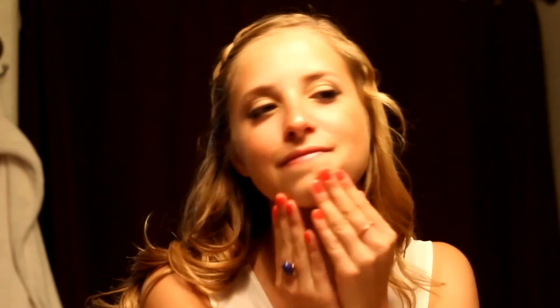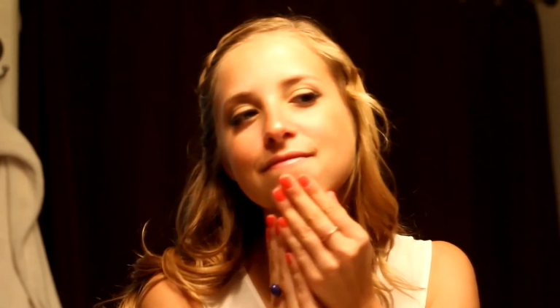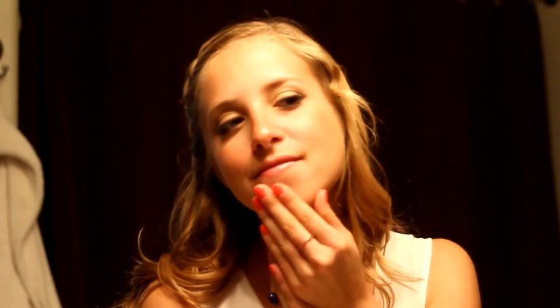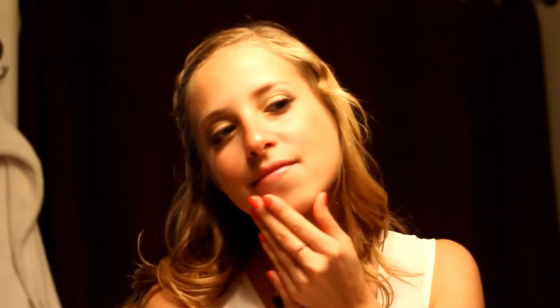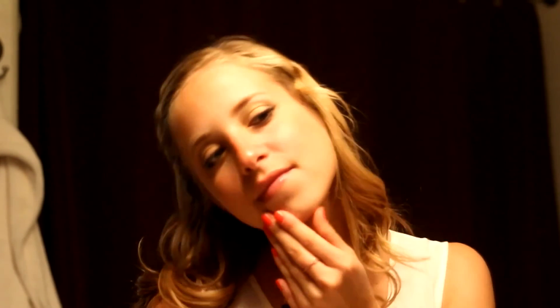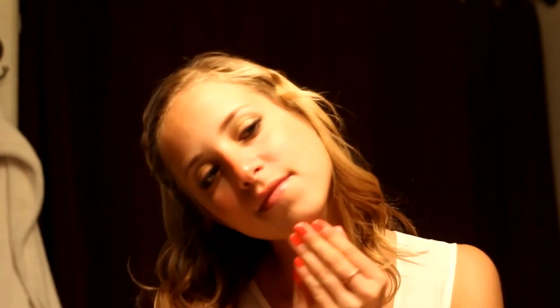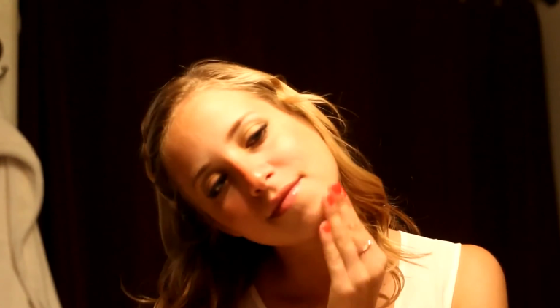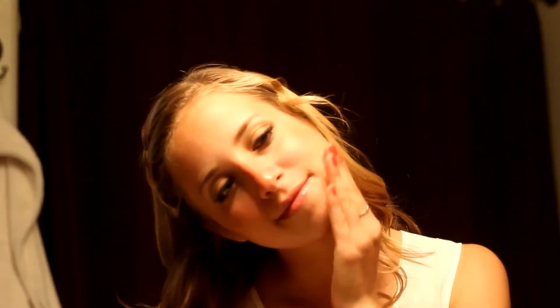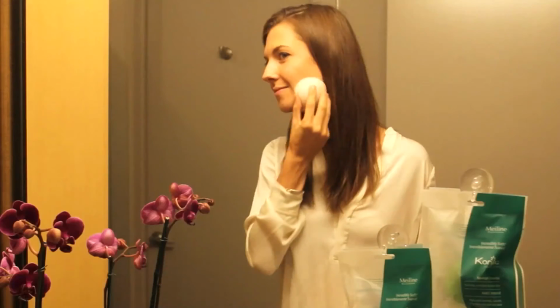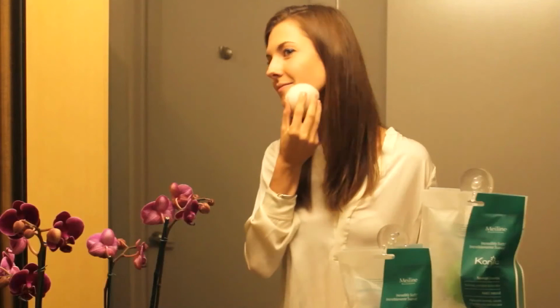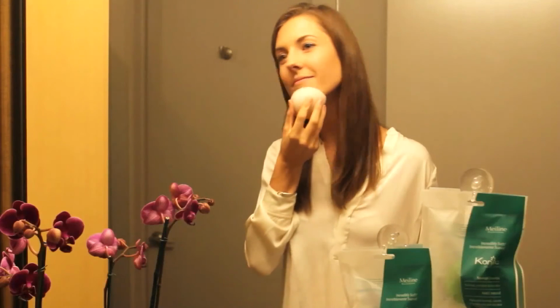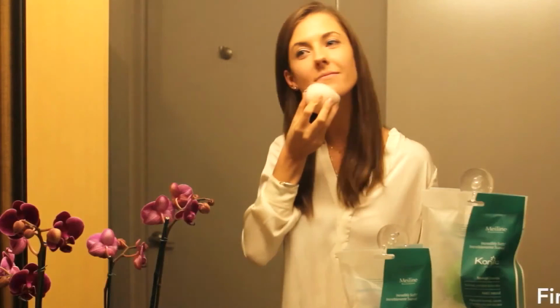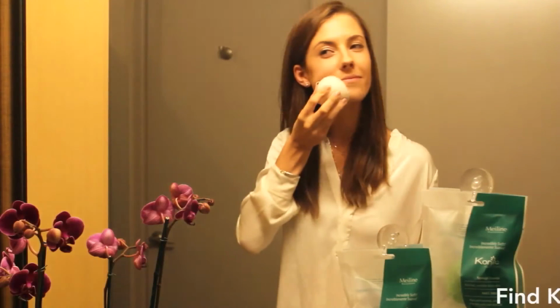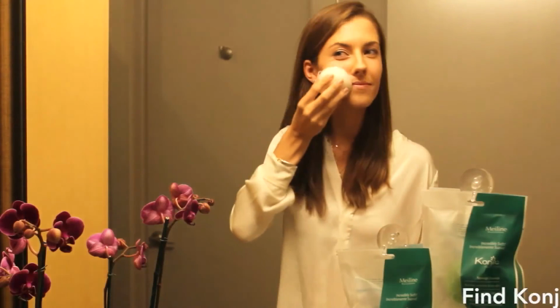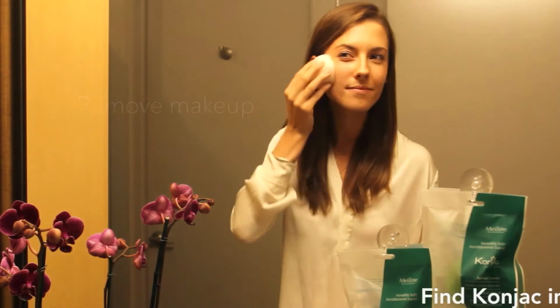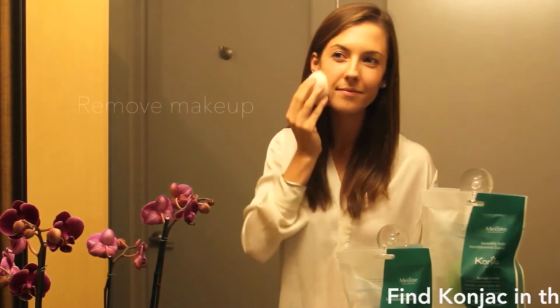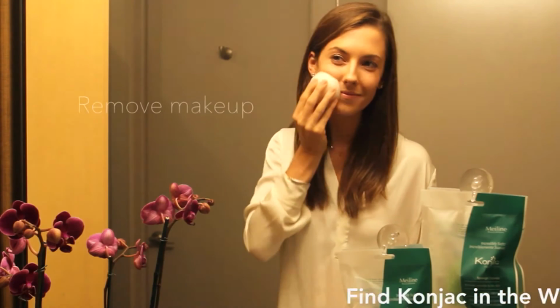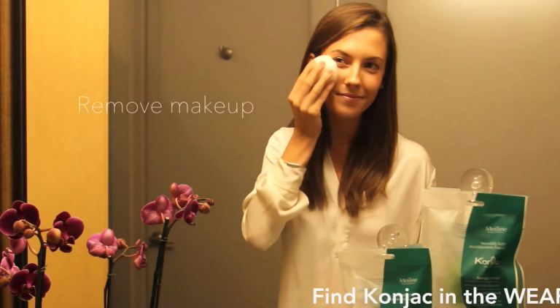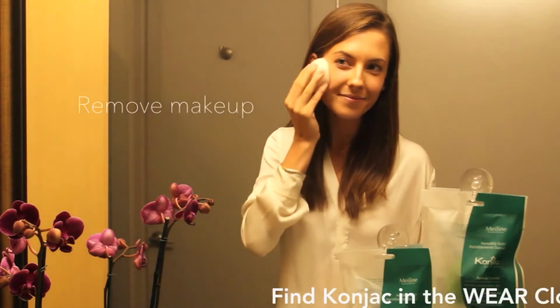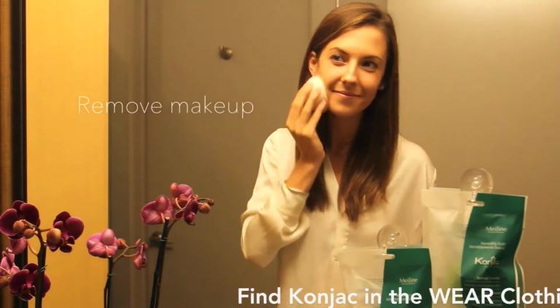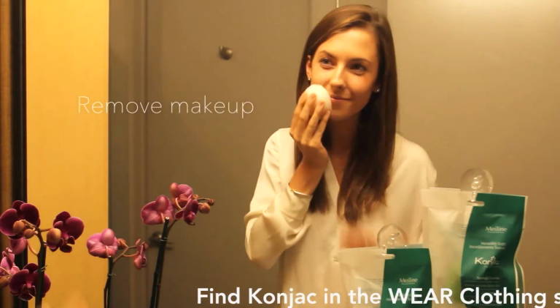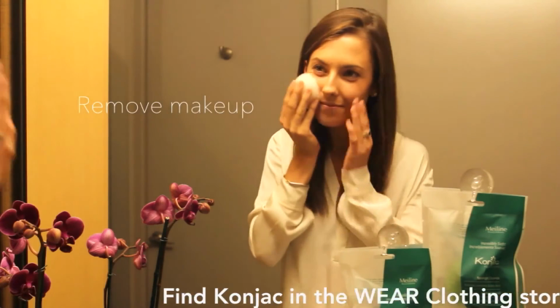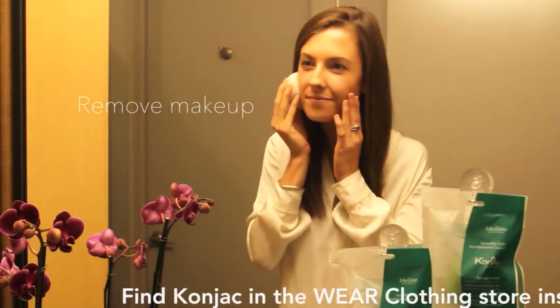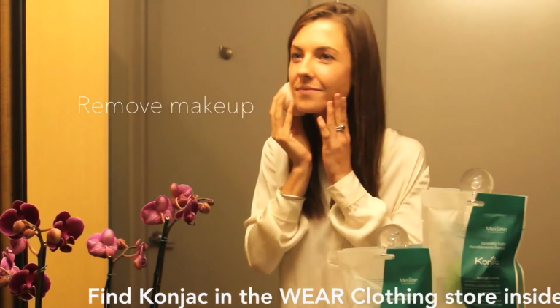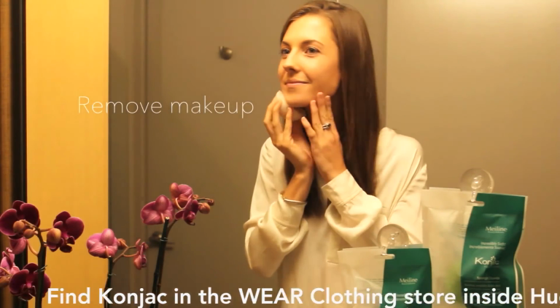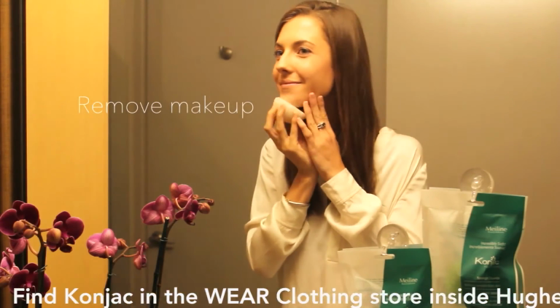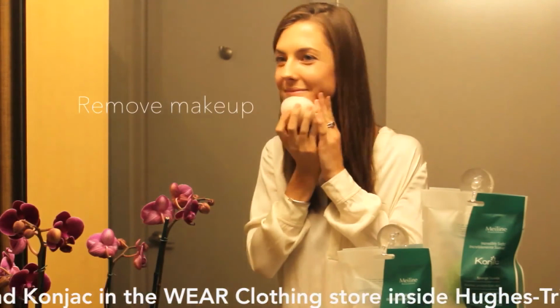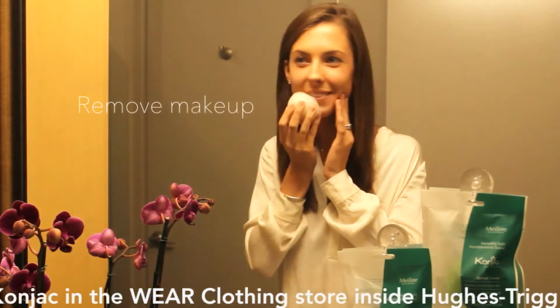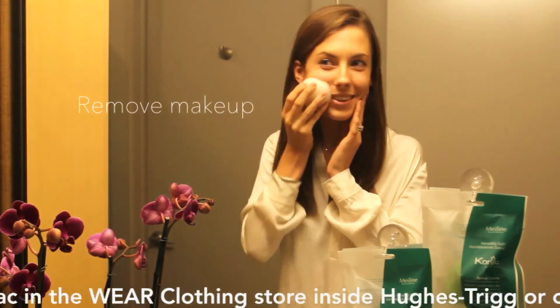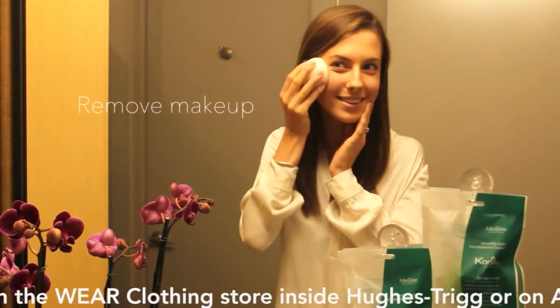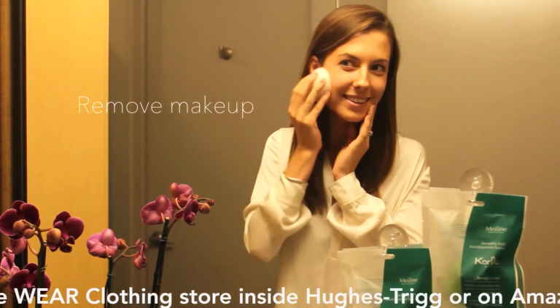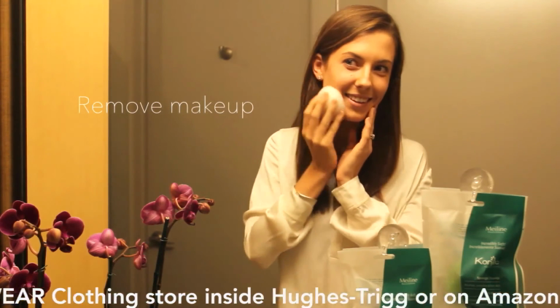The Konjac sponge is great to remove your makeup. Use it together with your favorite cleanser and make the perfect combination.